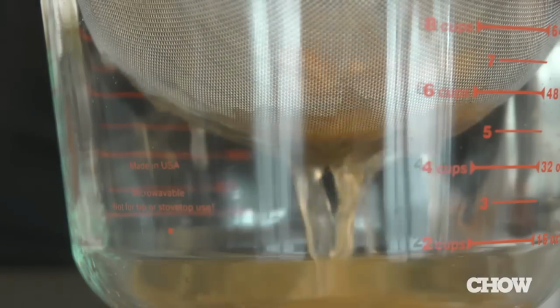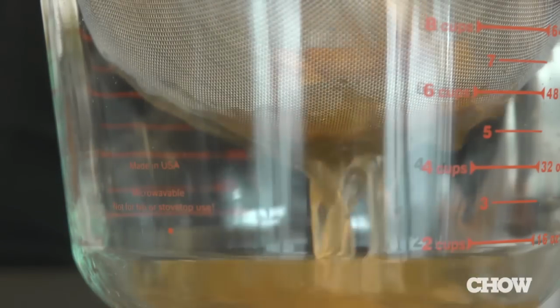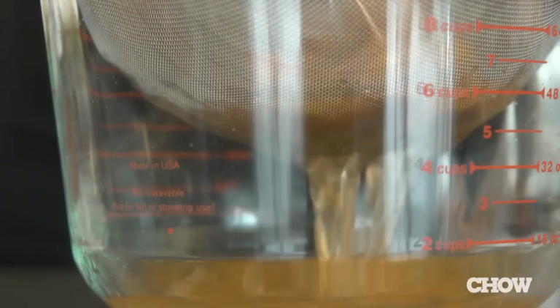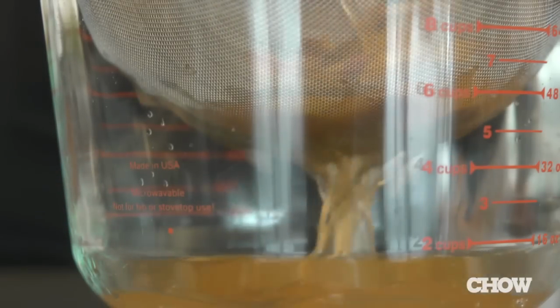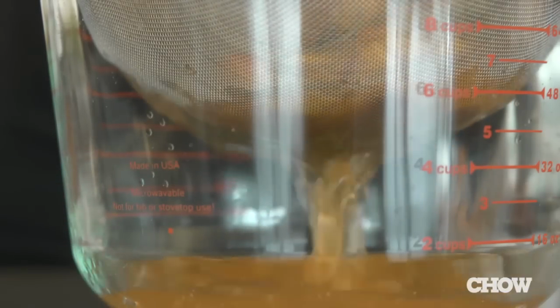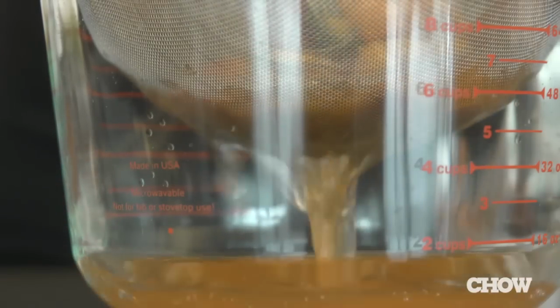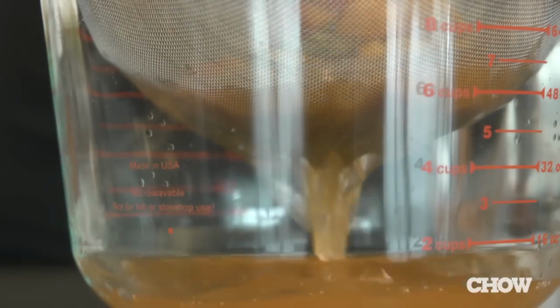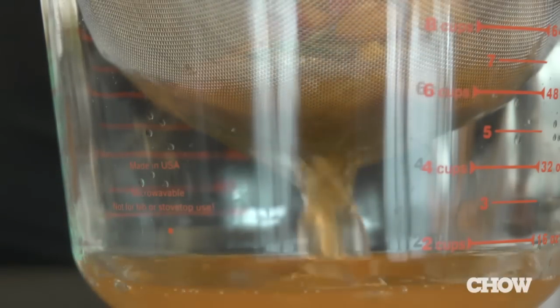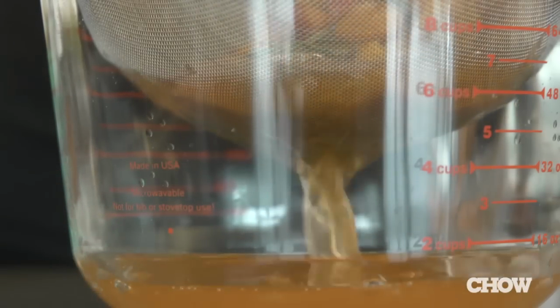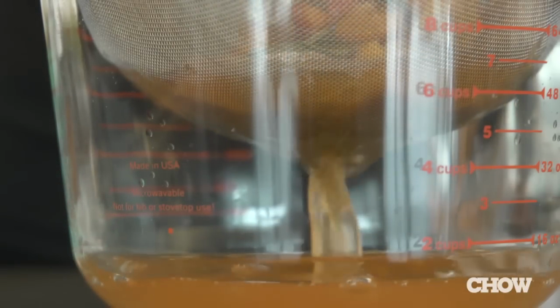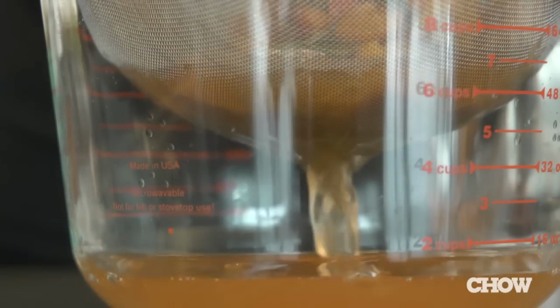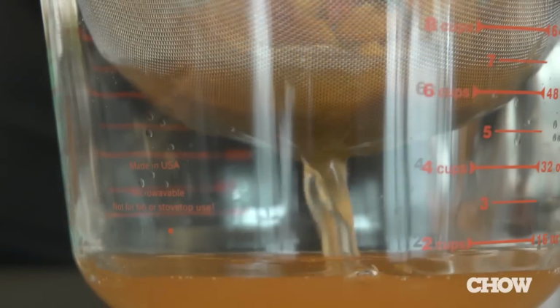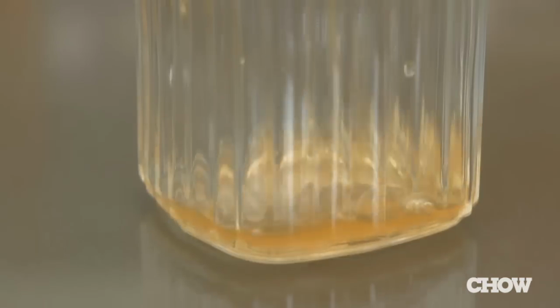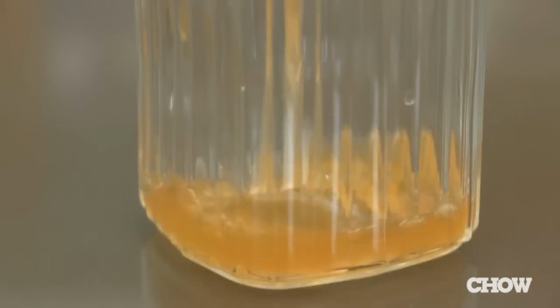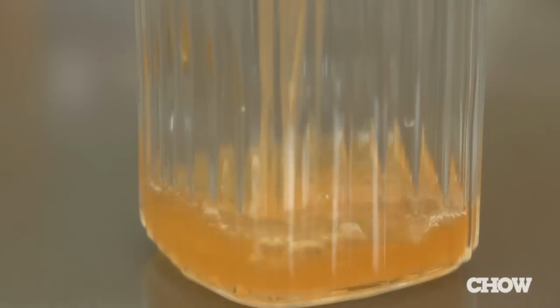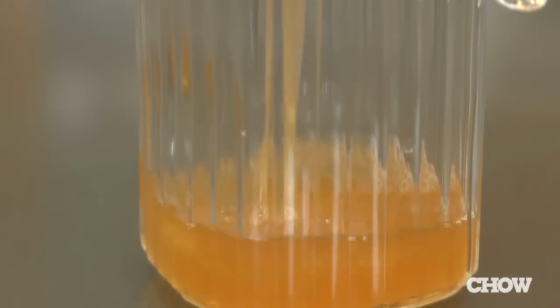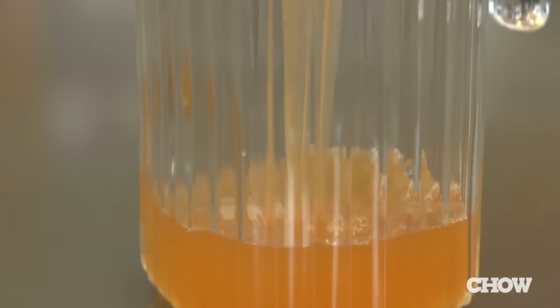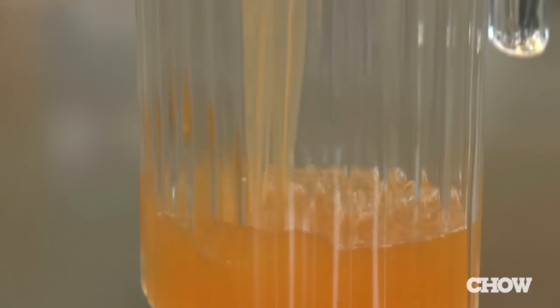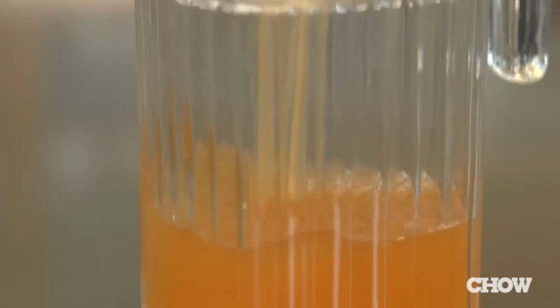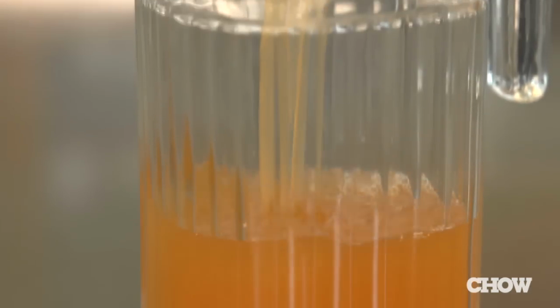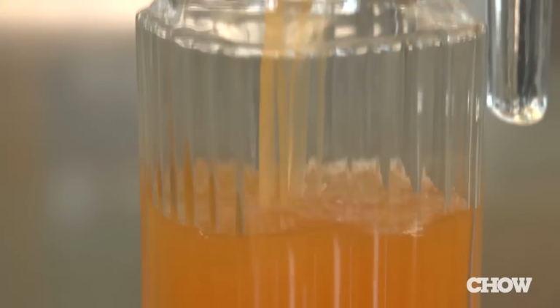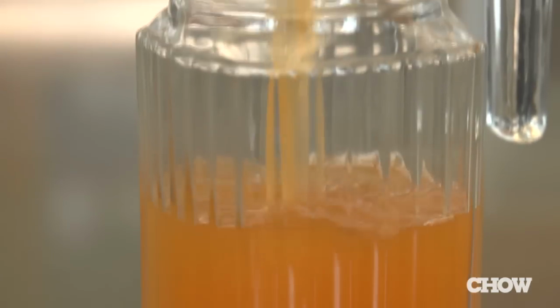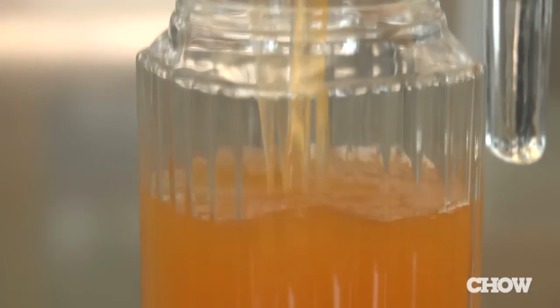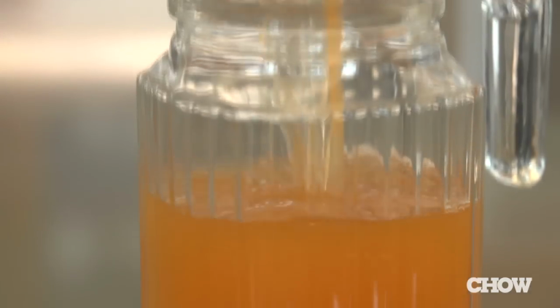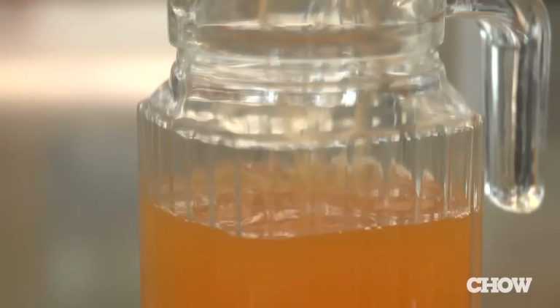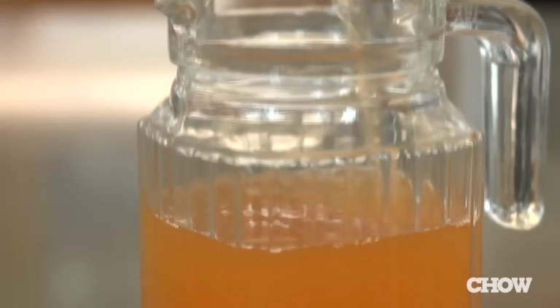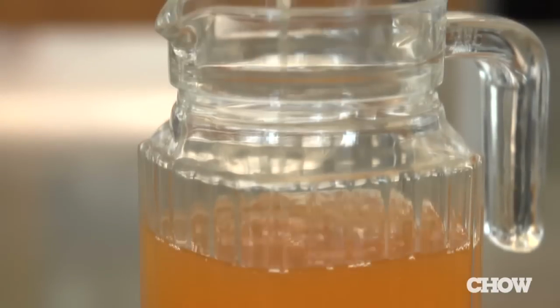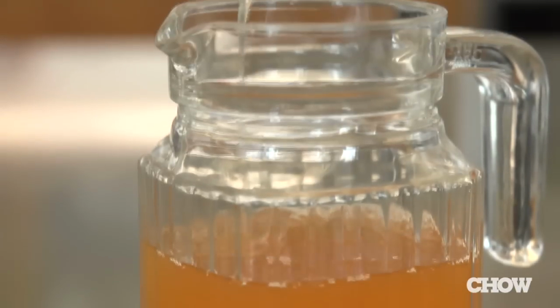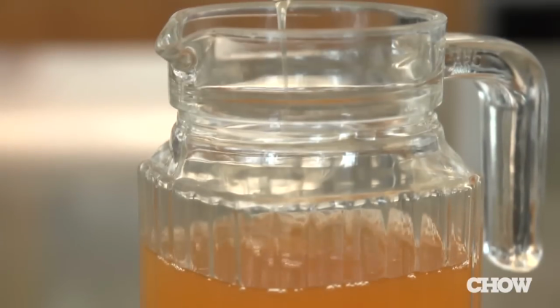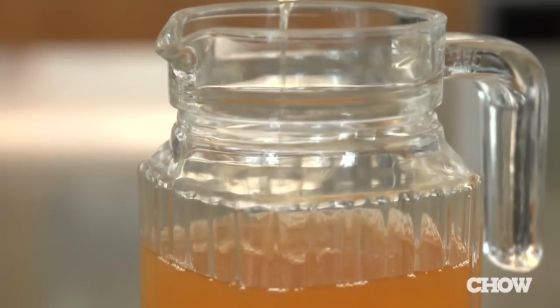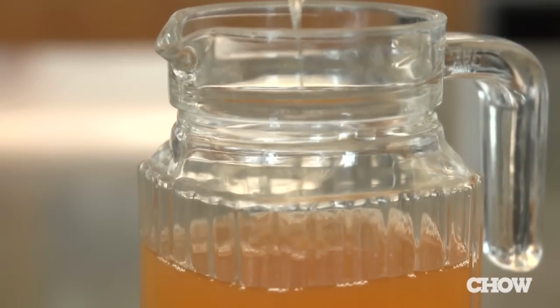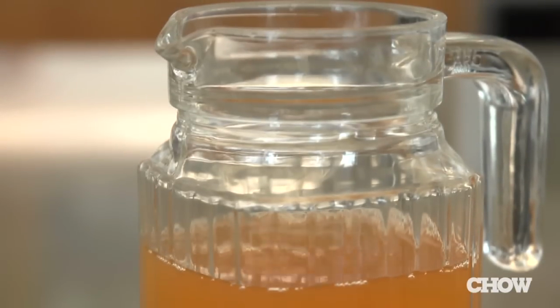After that, strain the mixture, pour into a container and cover it tightly with a lid. There's your shrub.